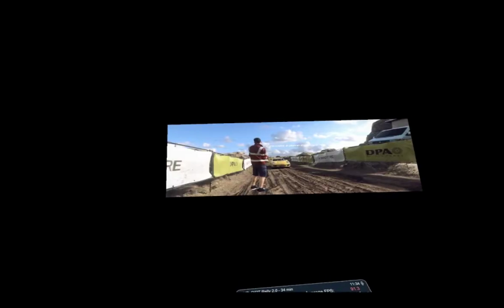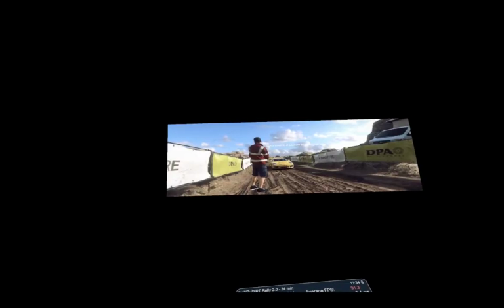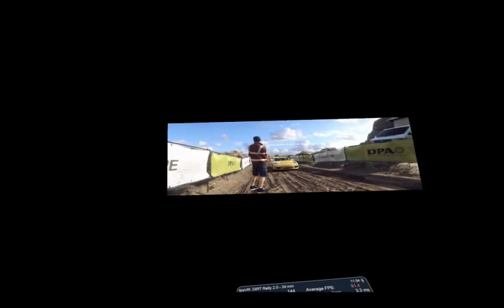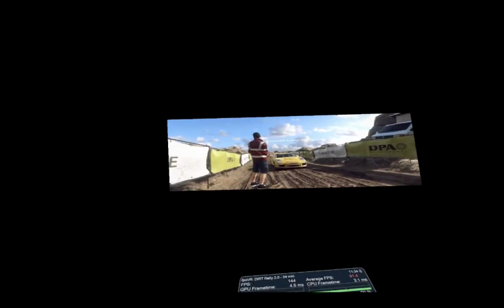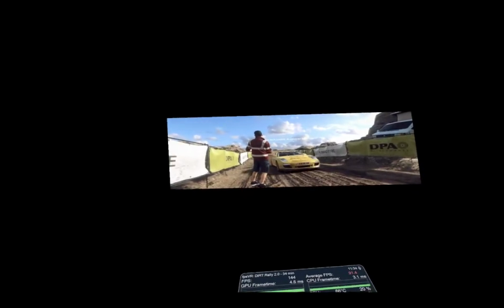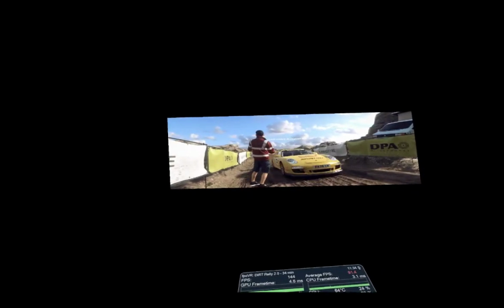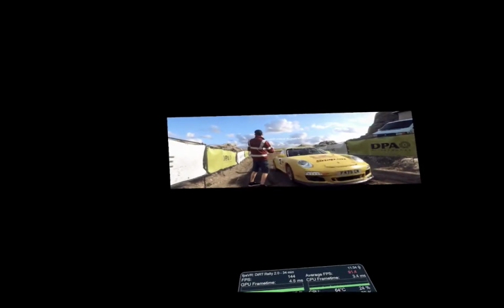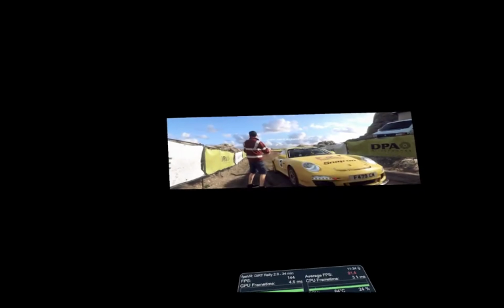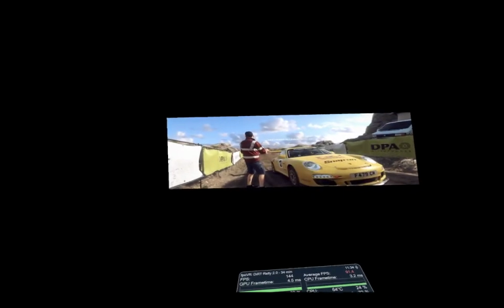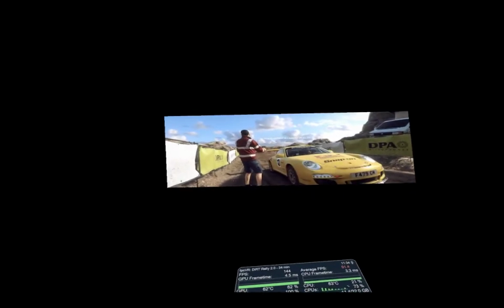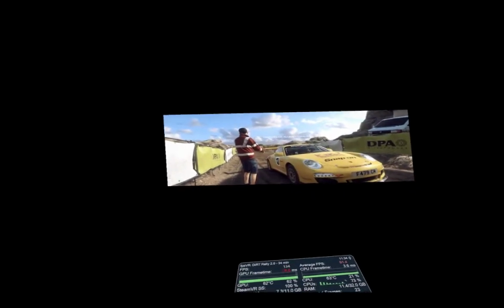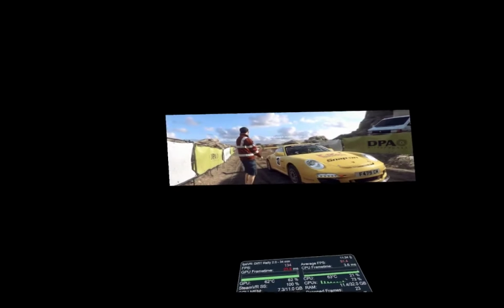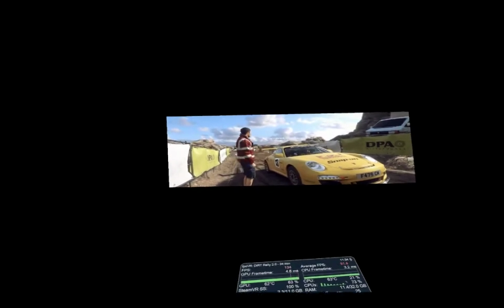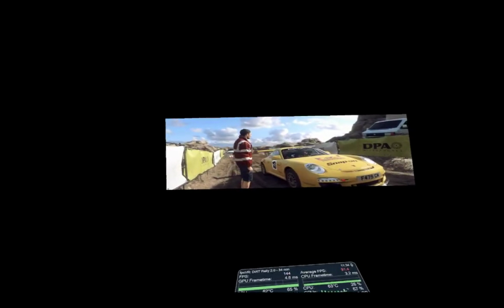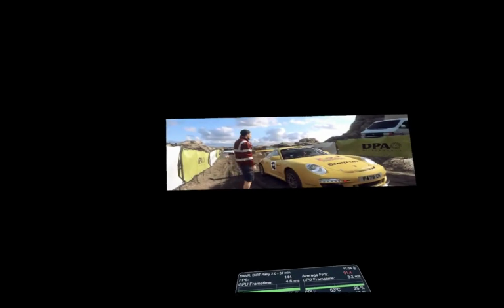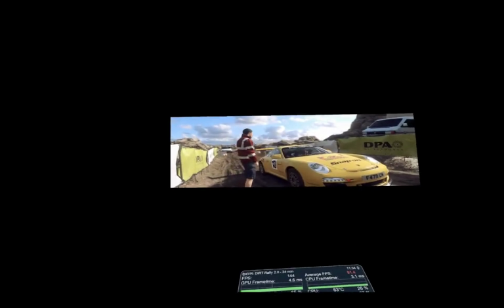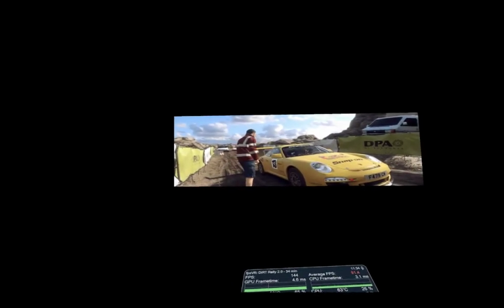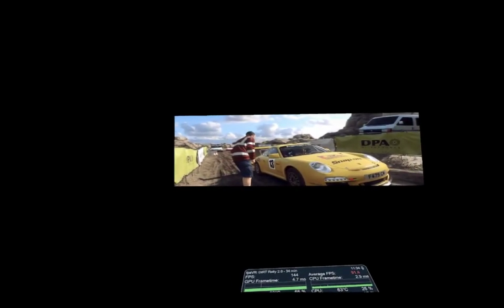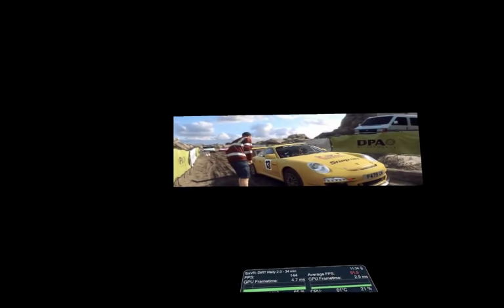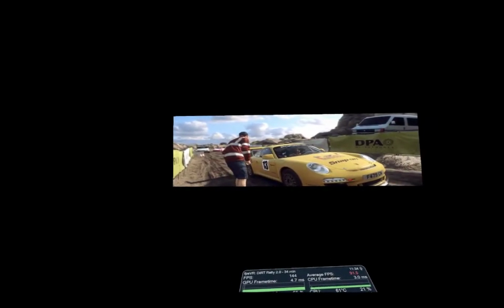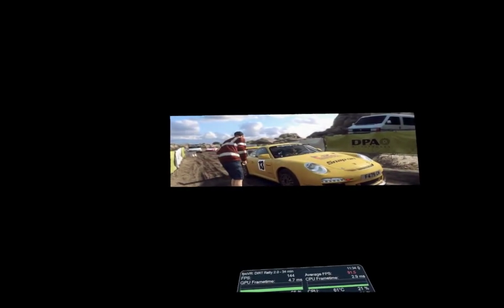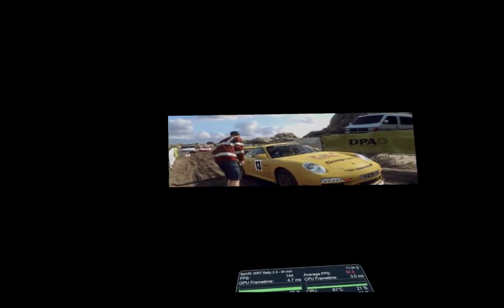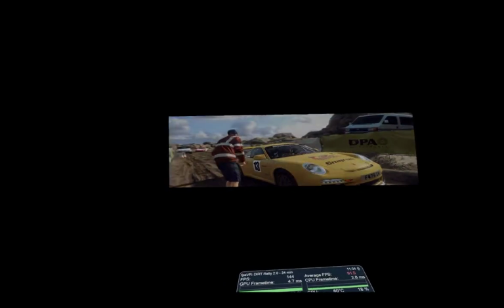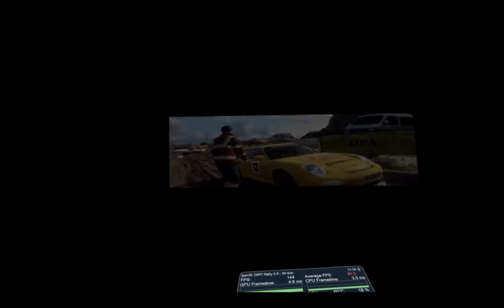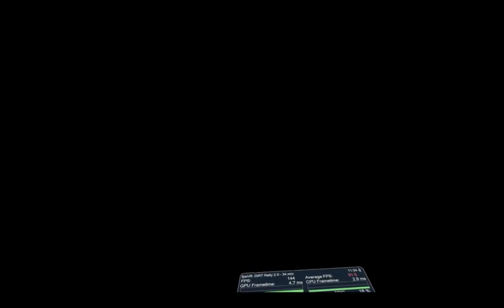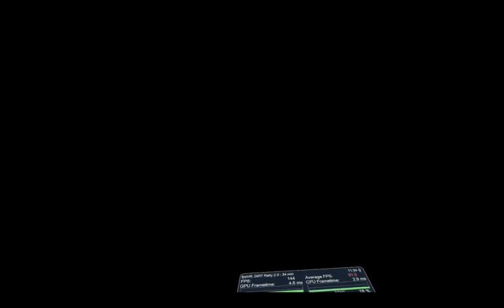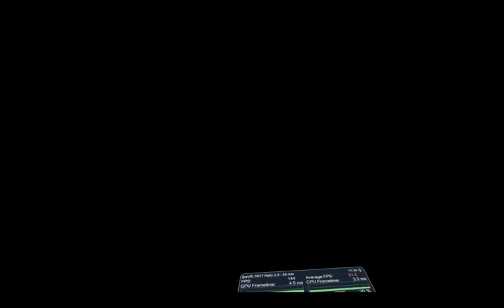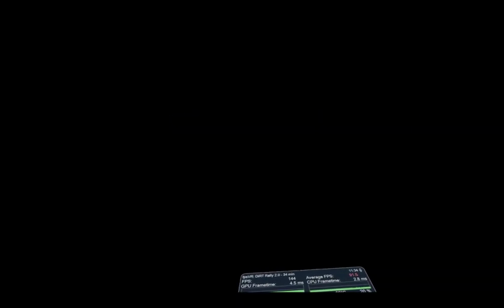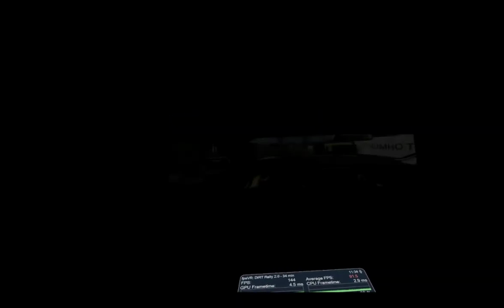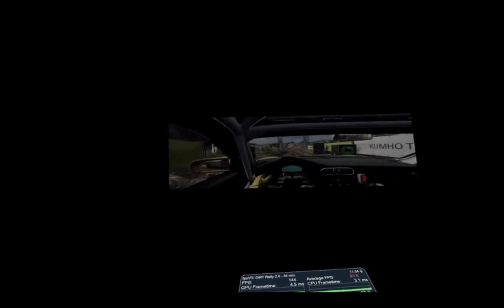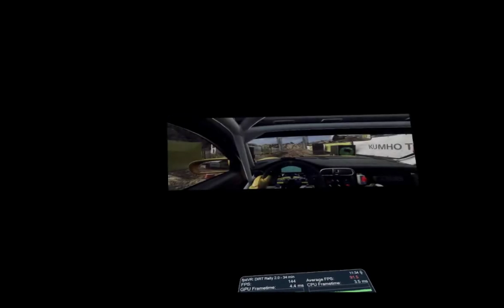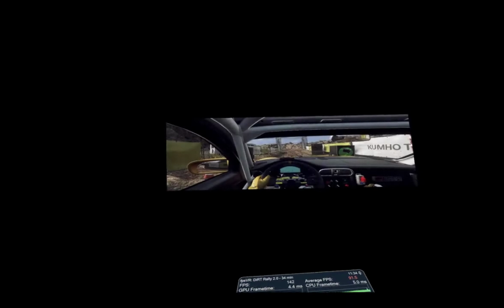Starts 30, 3 left long, into 5 right, opens over crest, 30 over bumps, 4 right long, good luck.